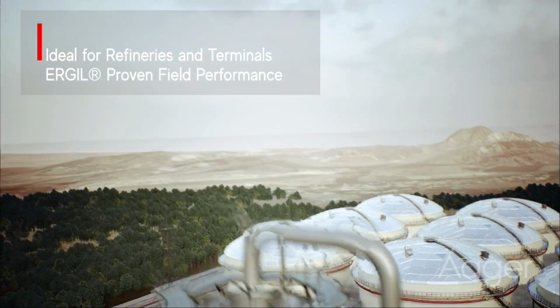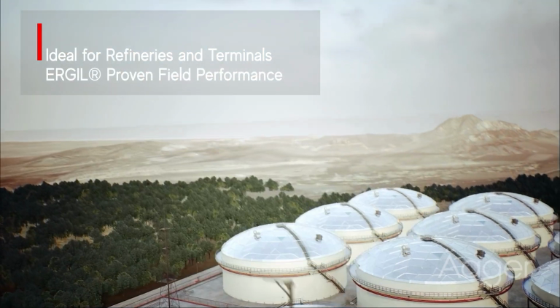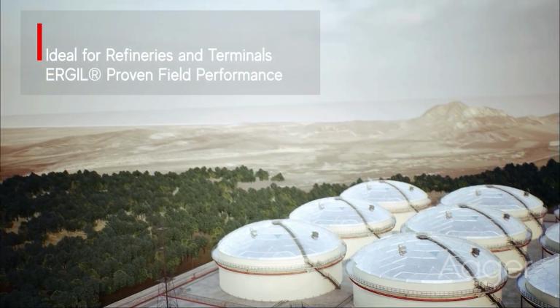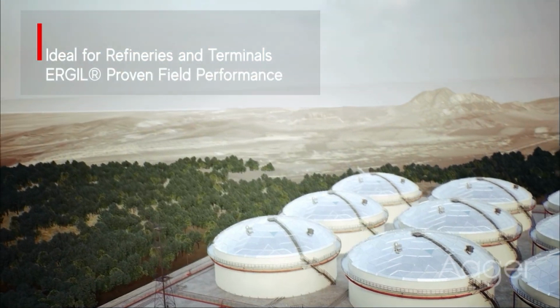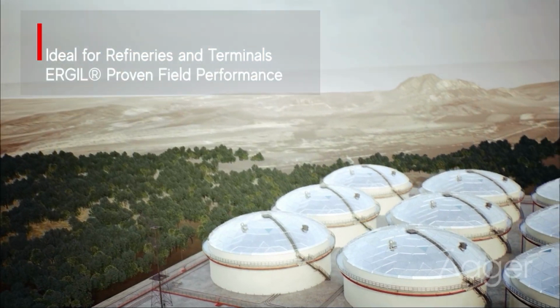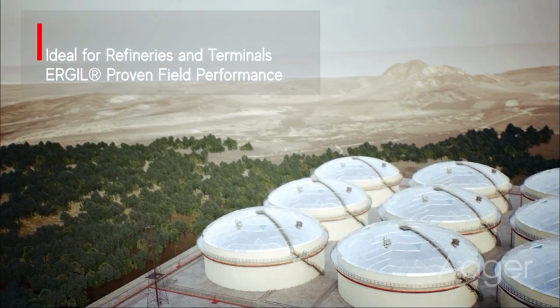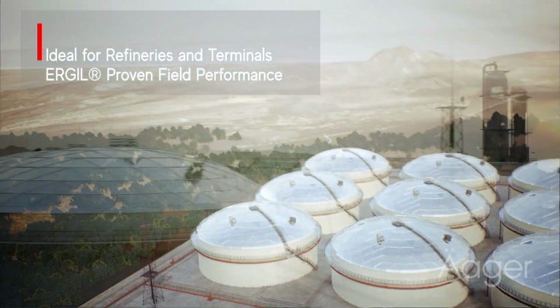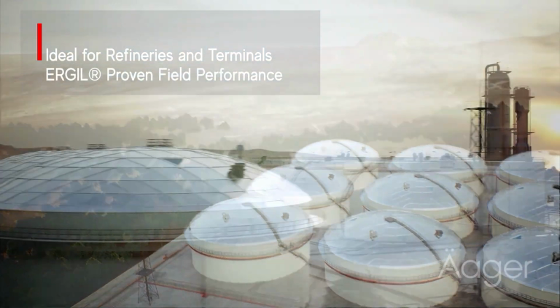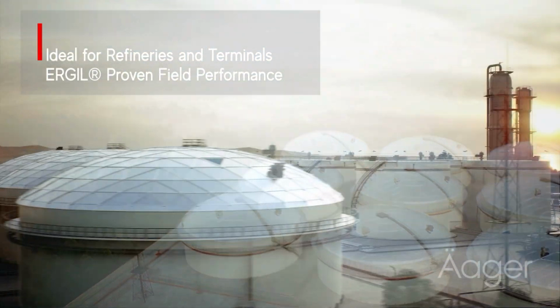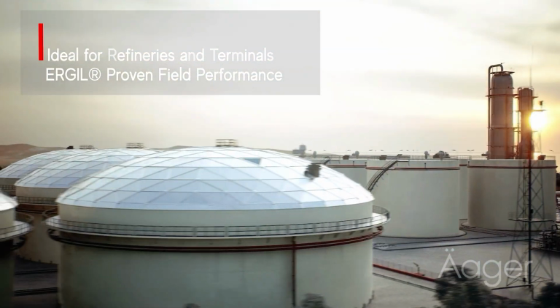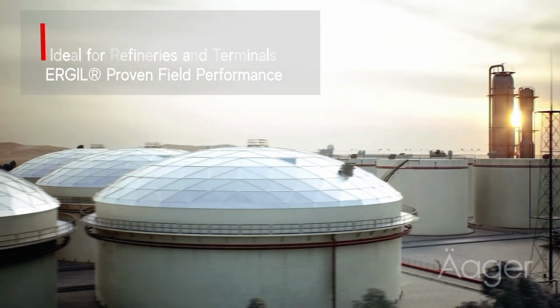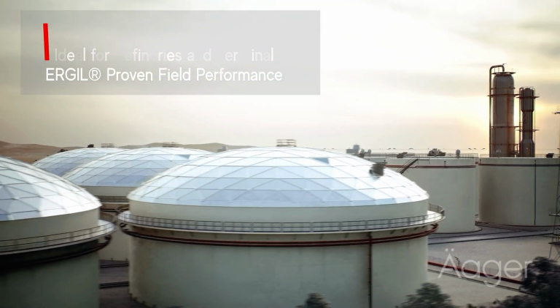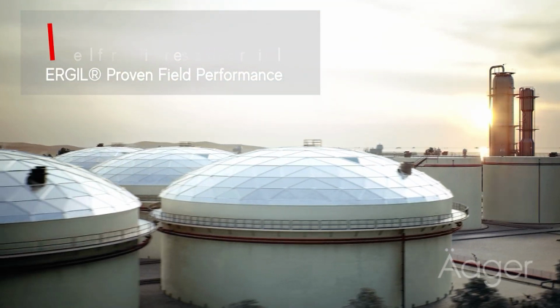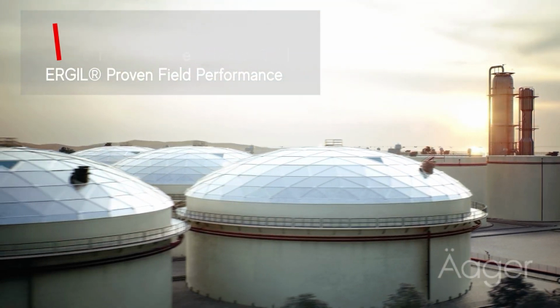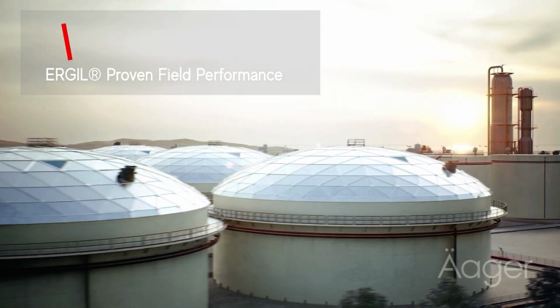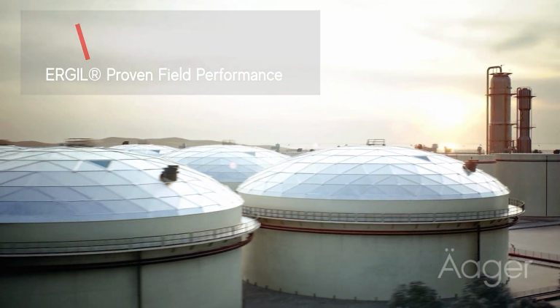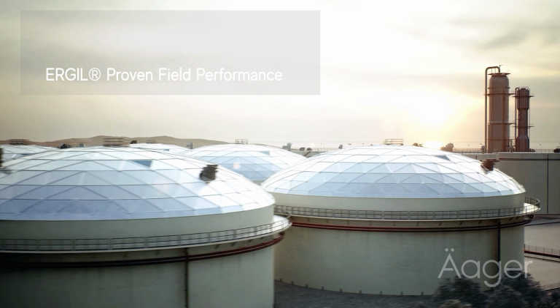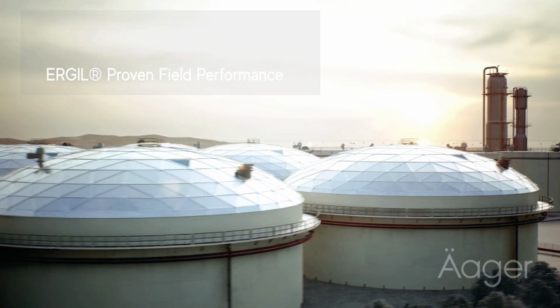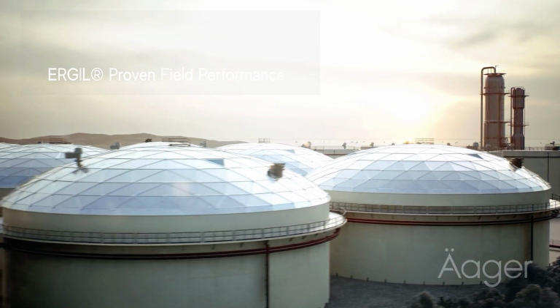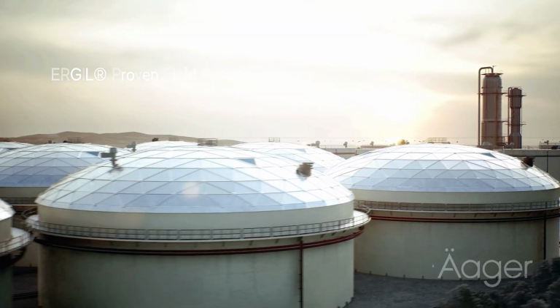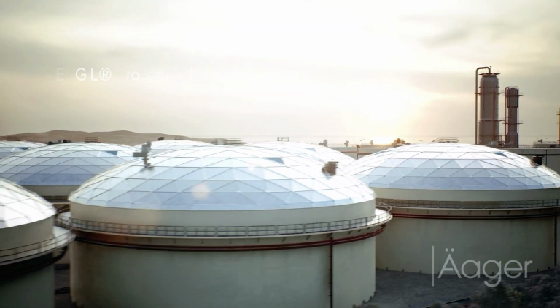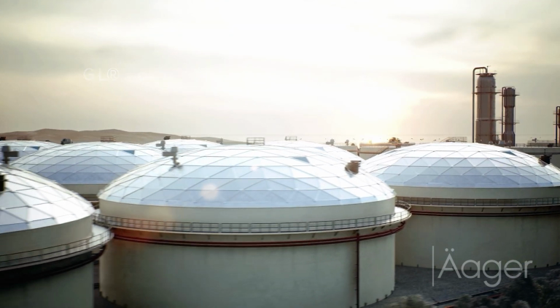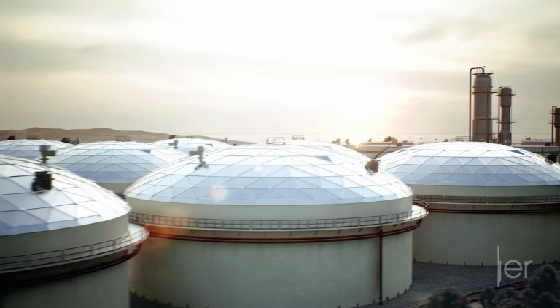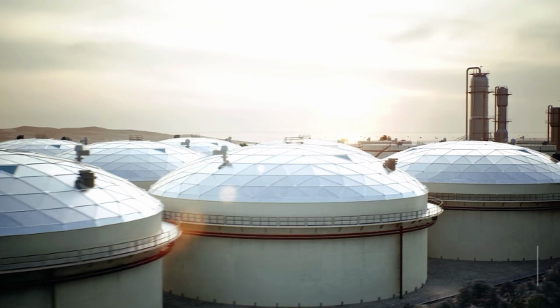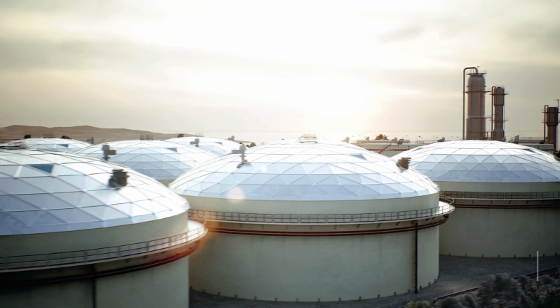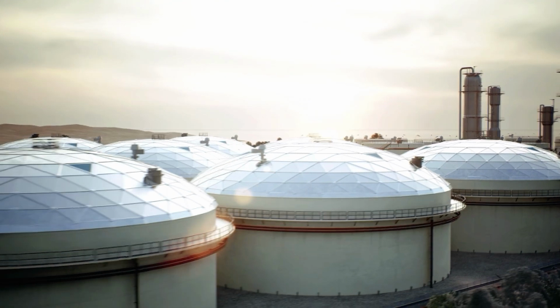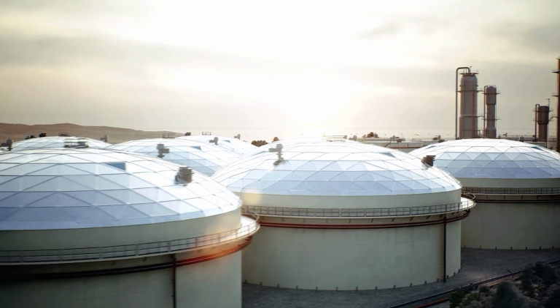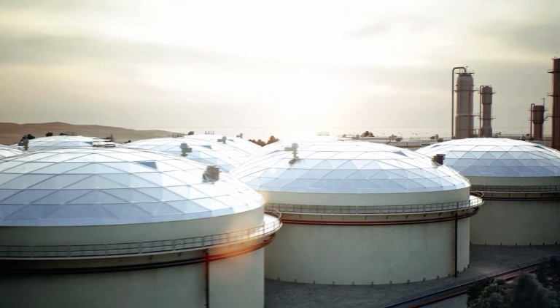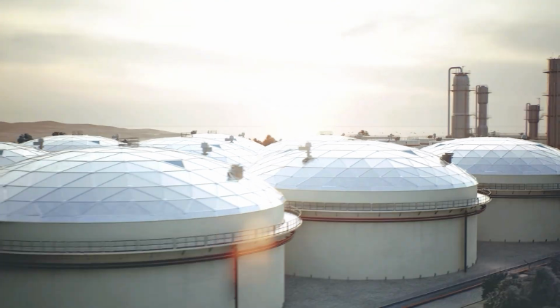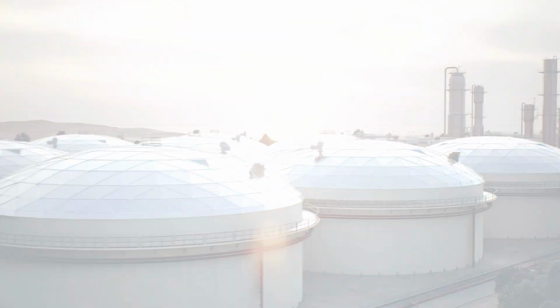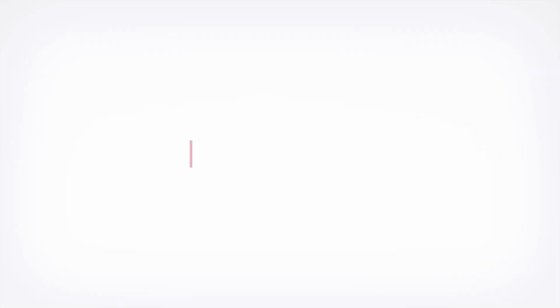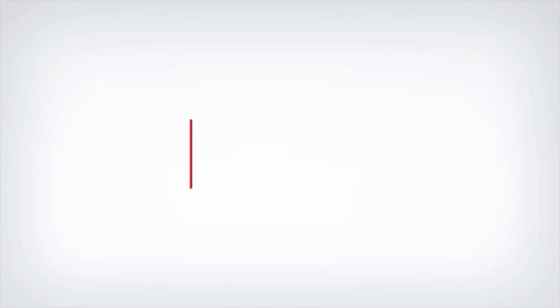Ergil microfilters and coalescers are proven solutions for refineries, fuel storage terminals, heliports, and airports, ensuring your operational continuity with unmatched reliability and efficiency.